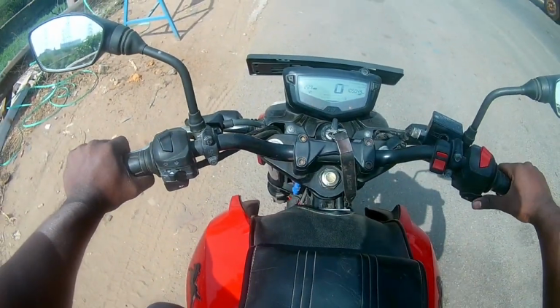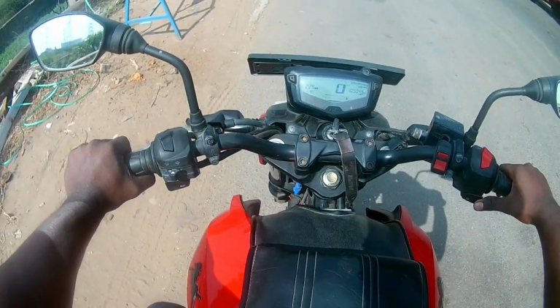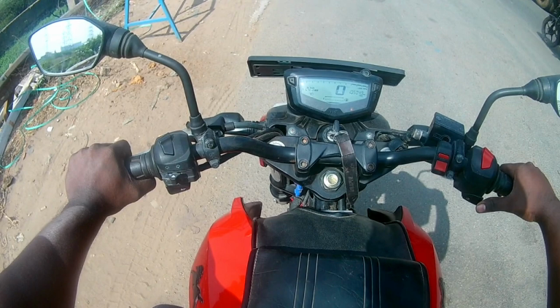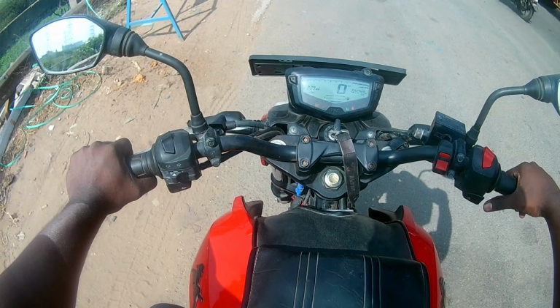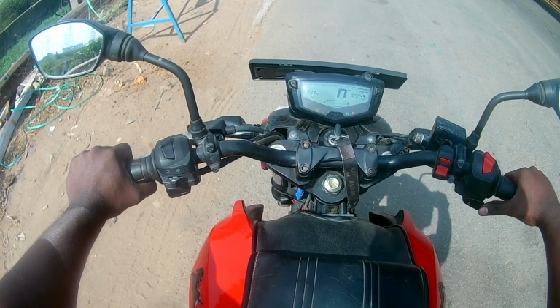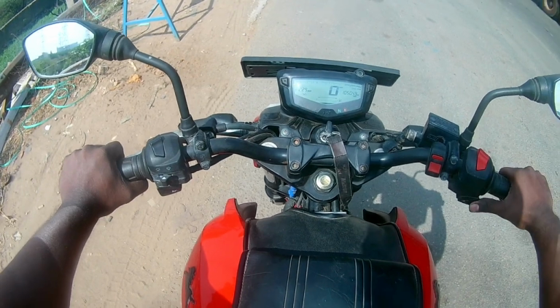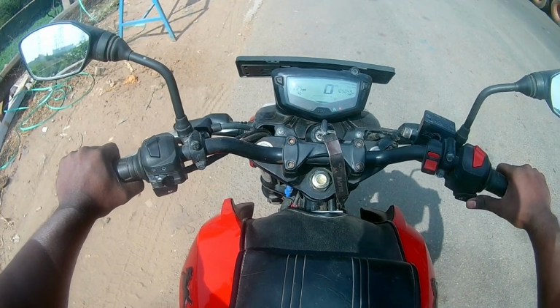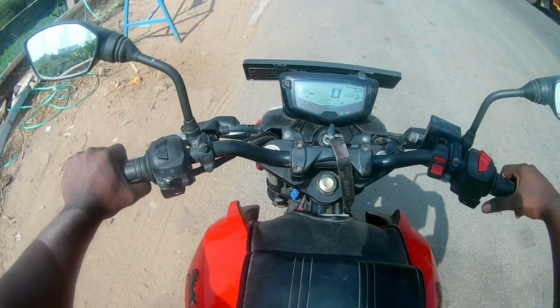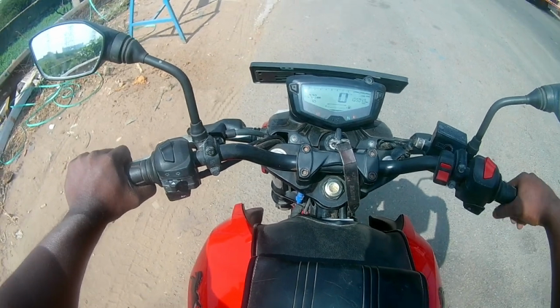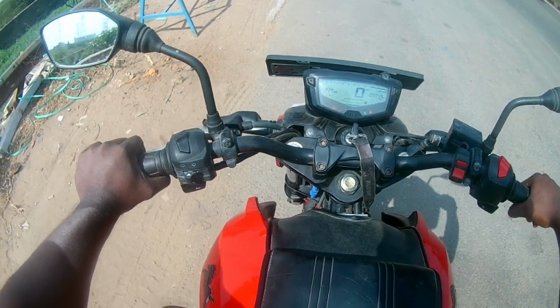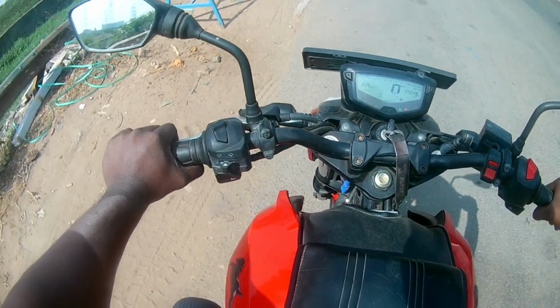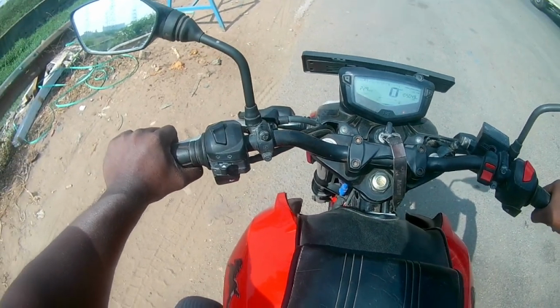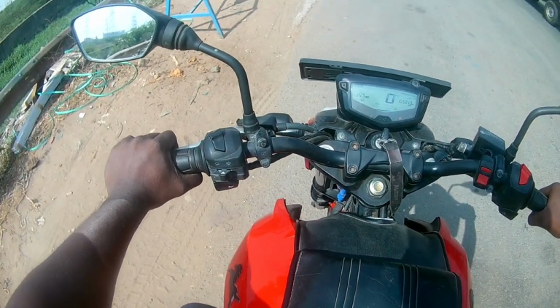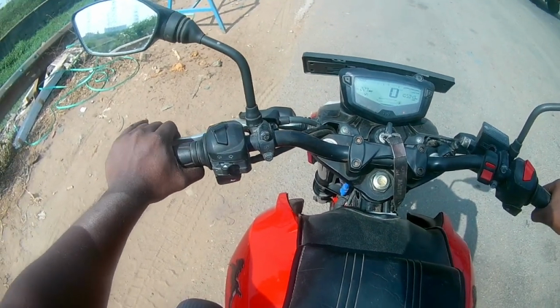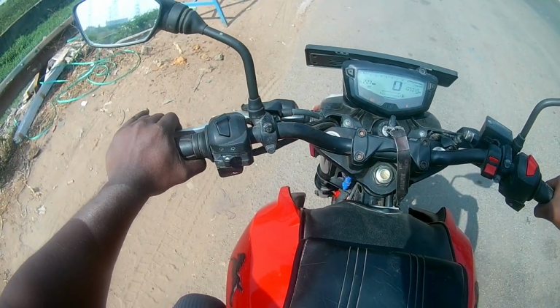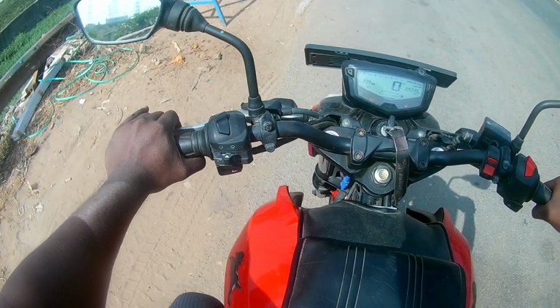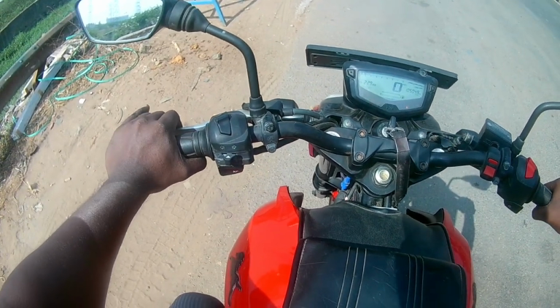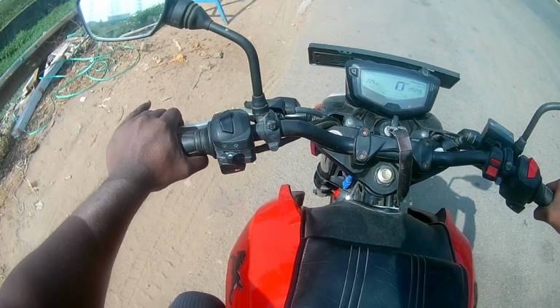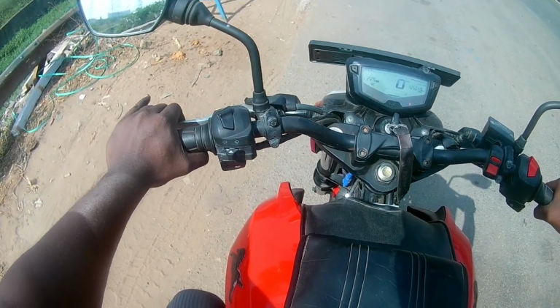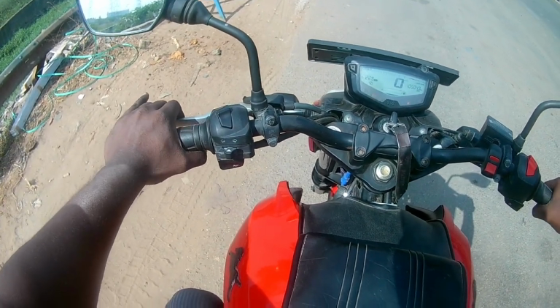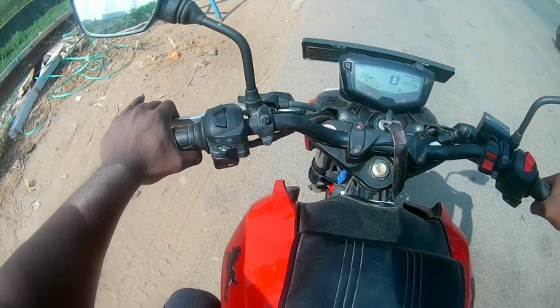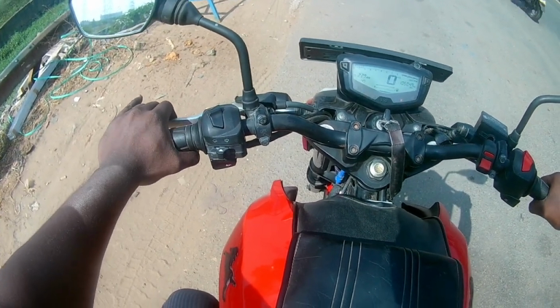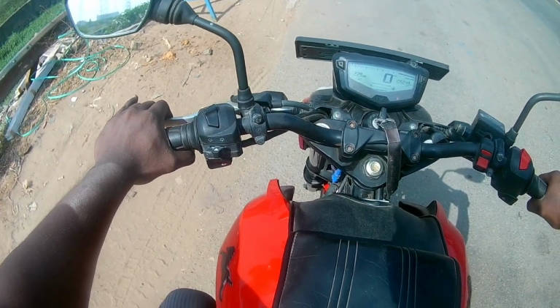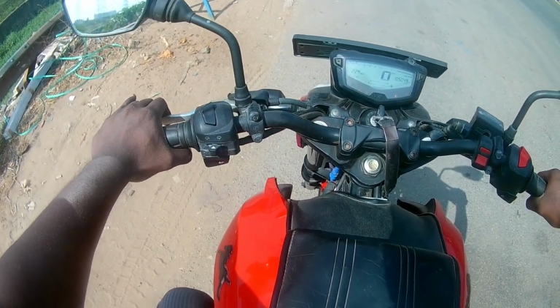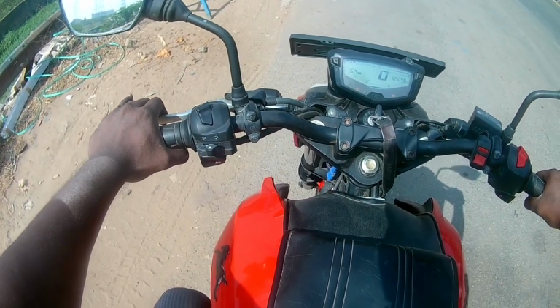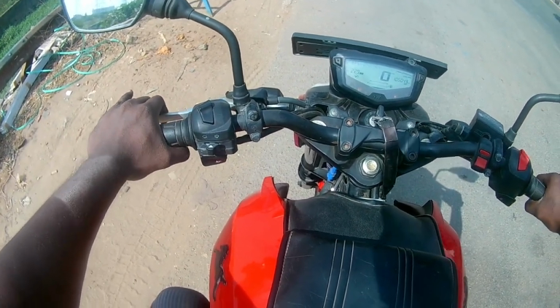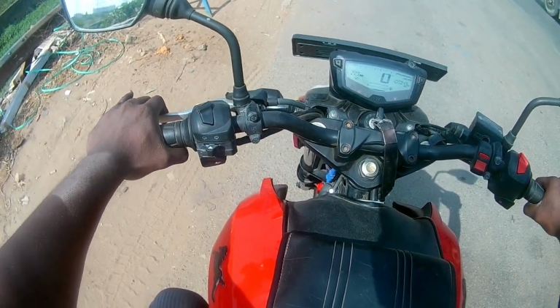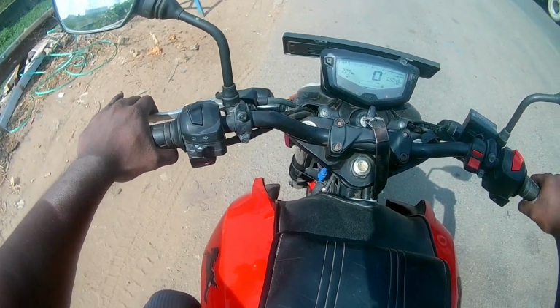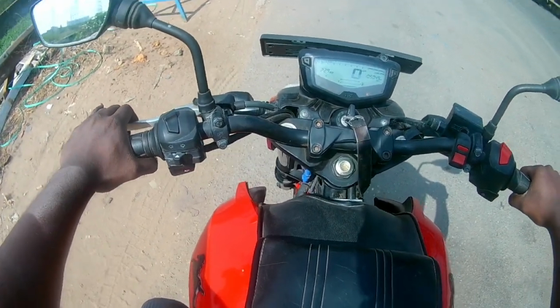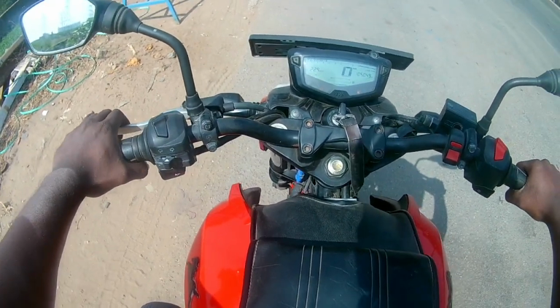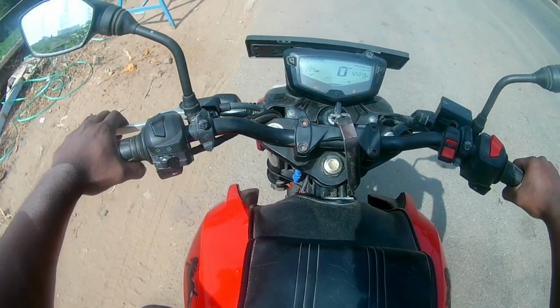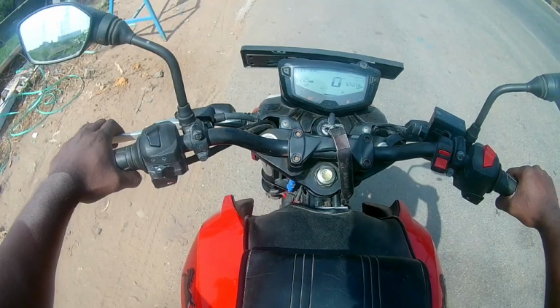You can get the clutch release. So you can get the light on the axle. So you can get the bike smooth.